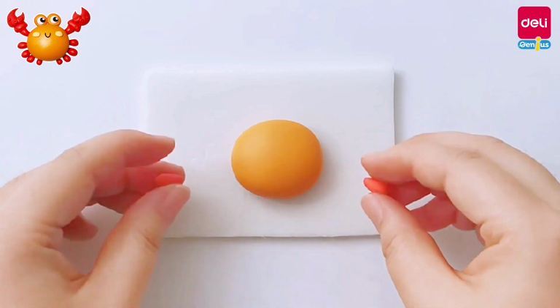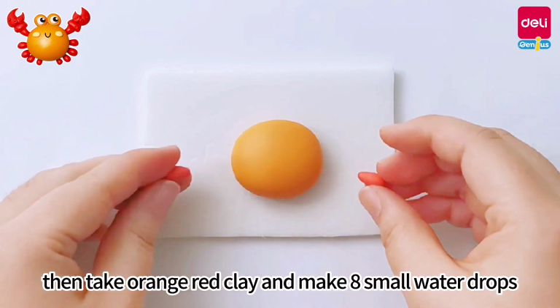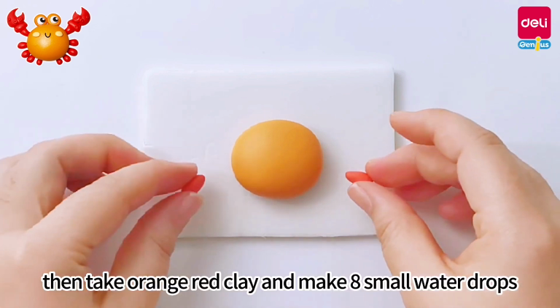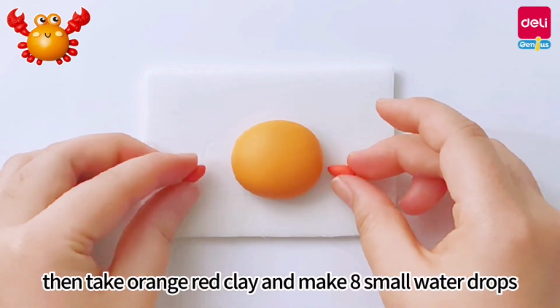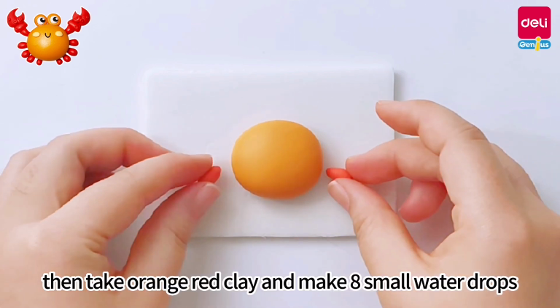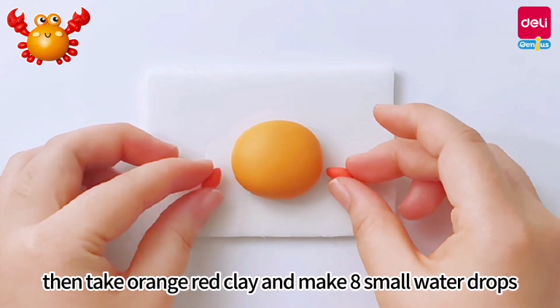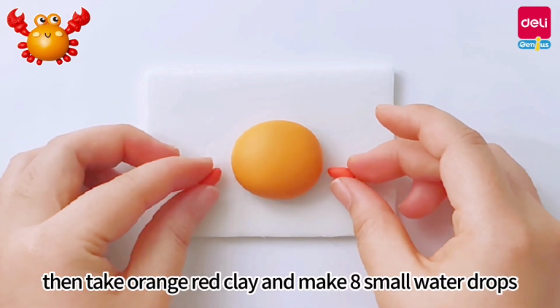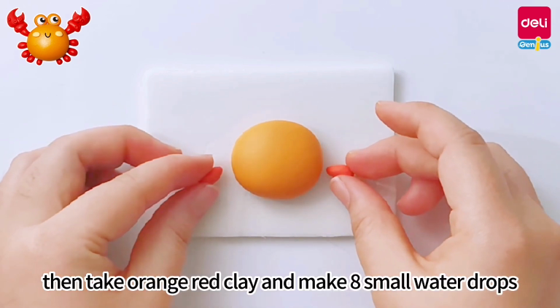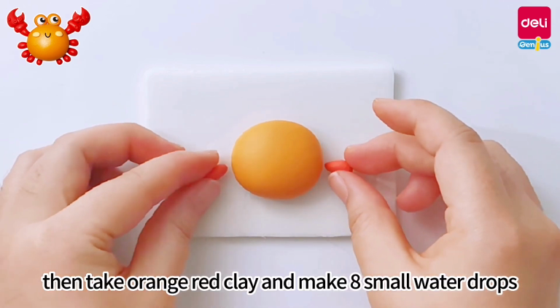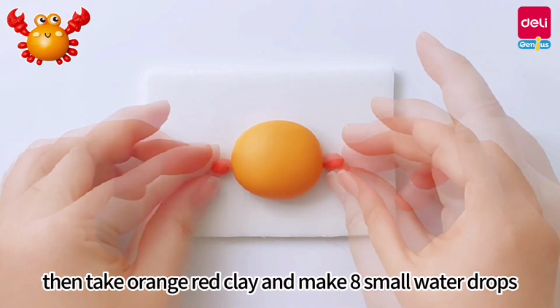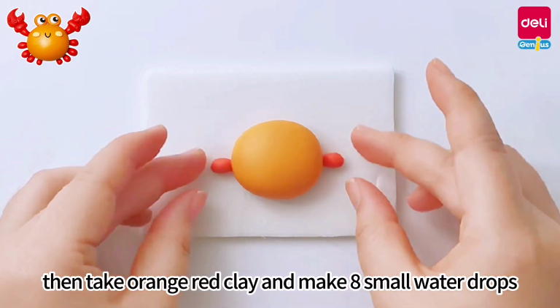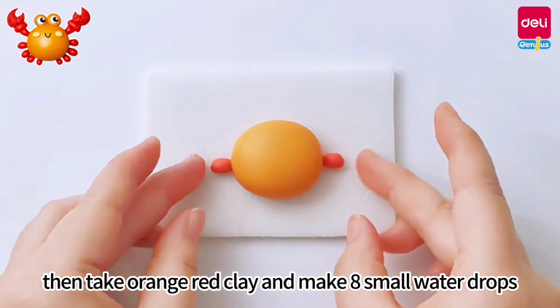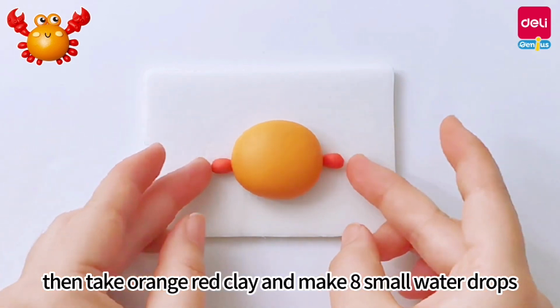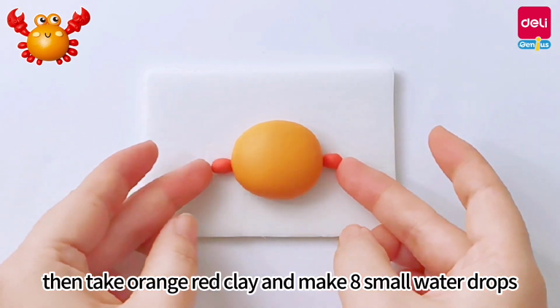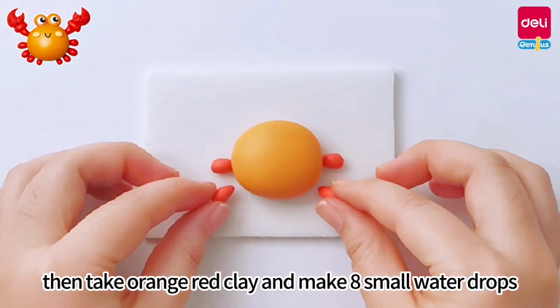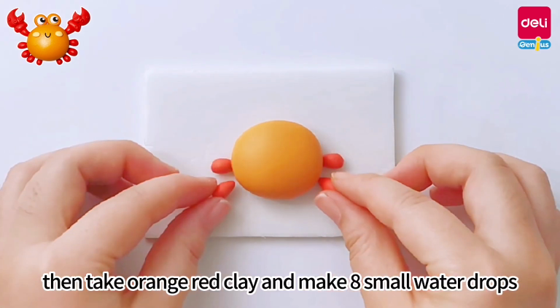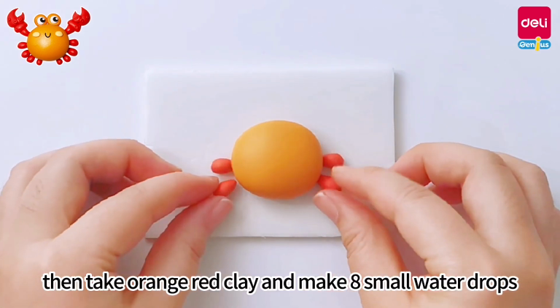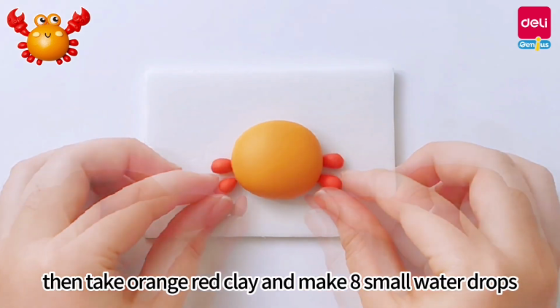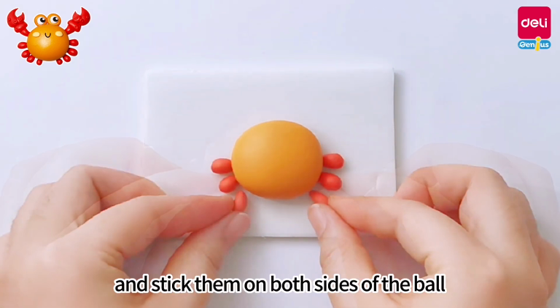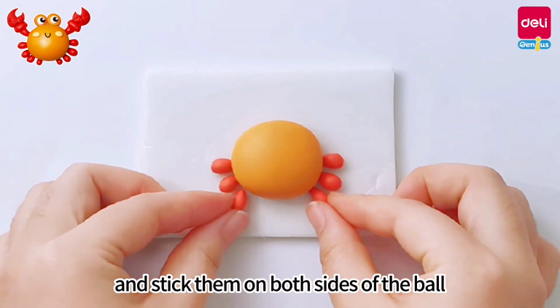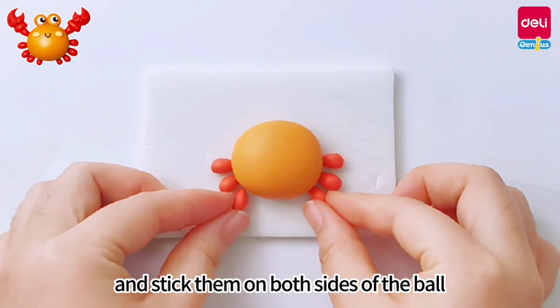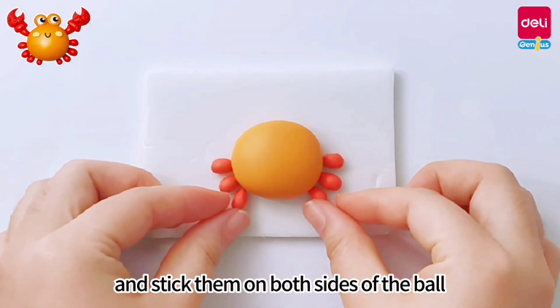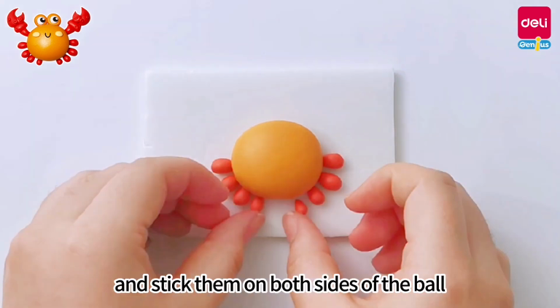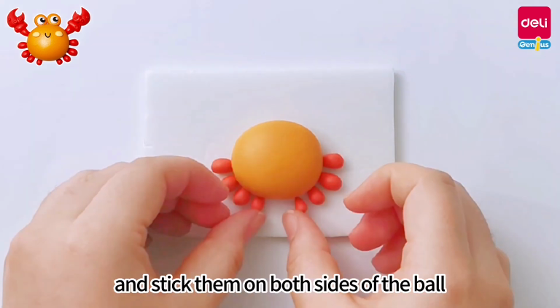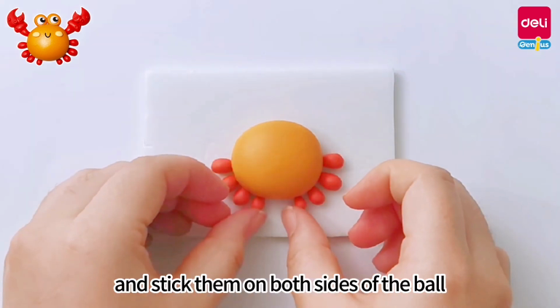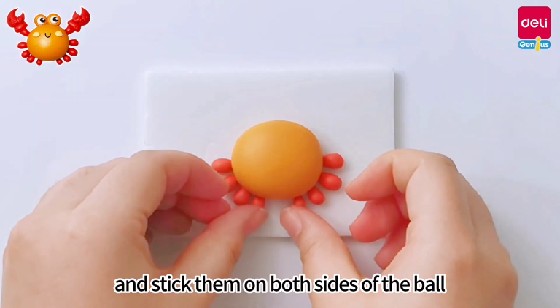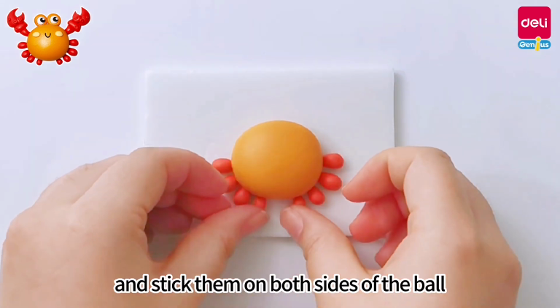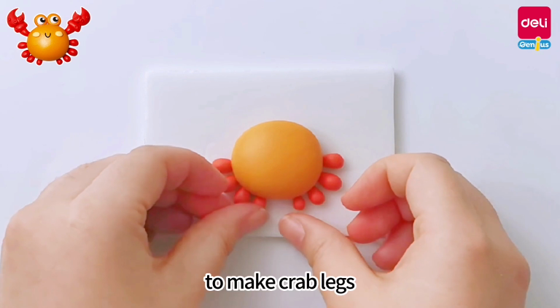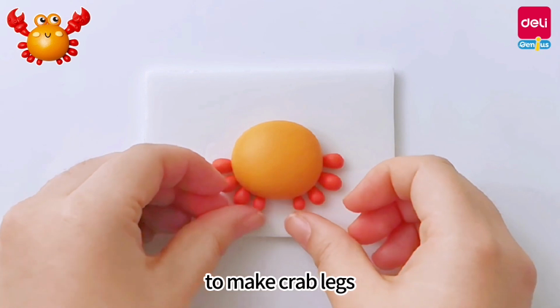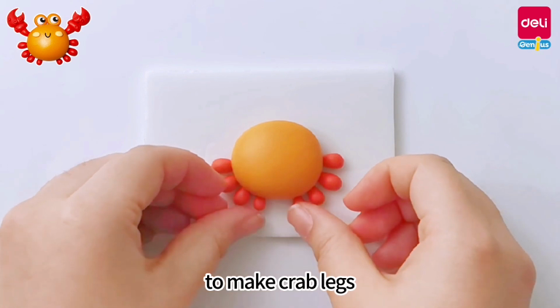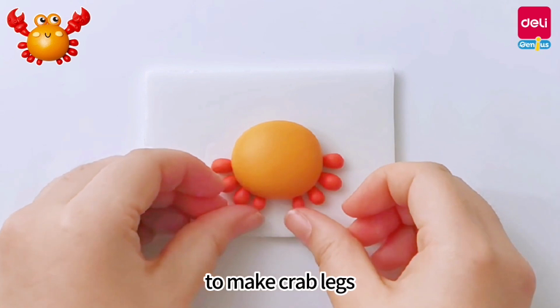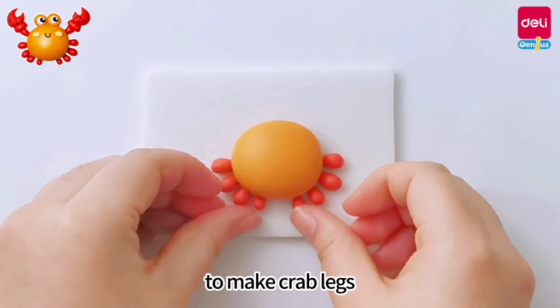Take orange-red clay and make eight small water drops, then stick them on both sides of the ball to make the crab legs.